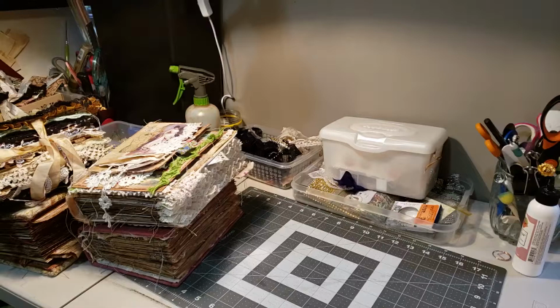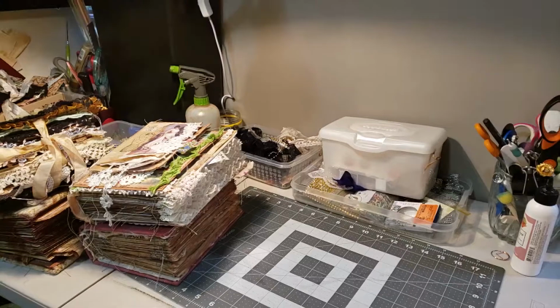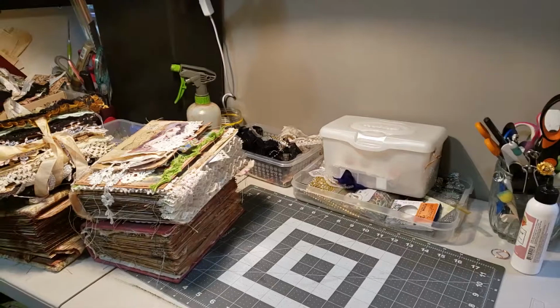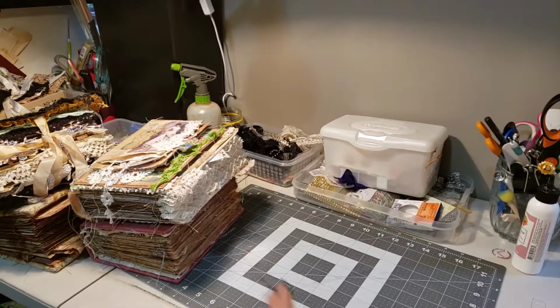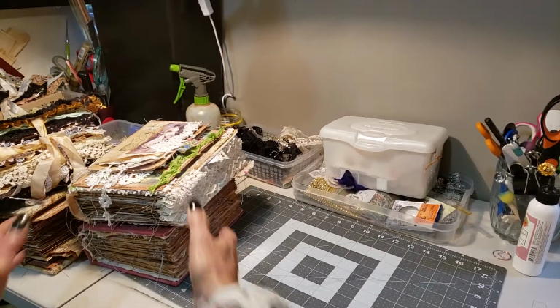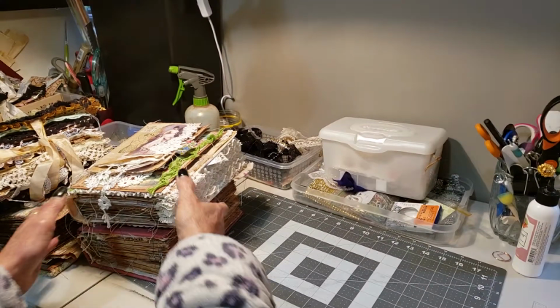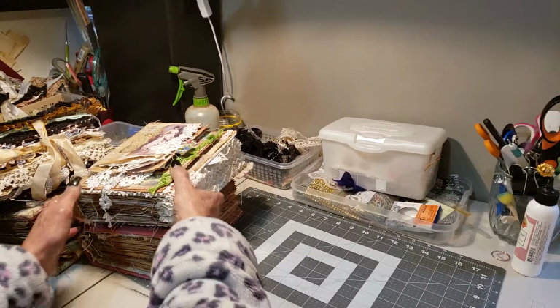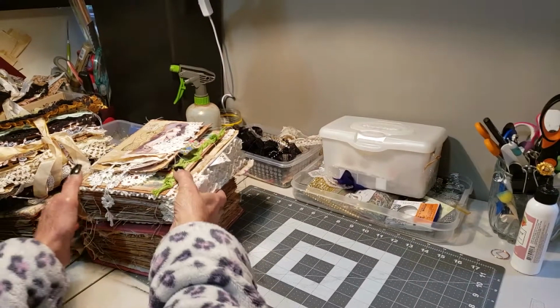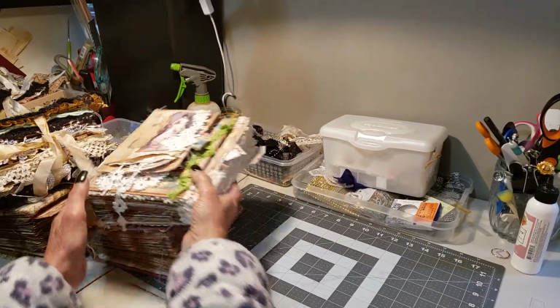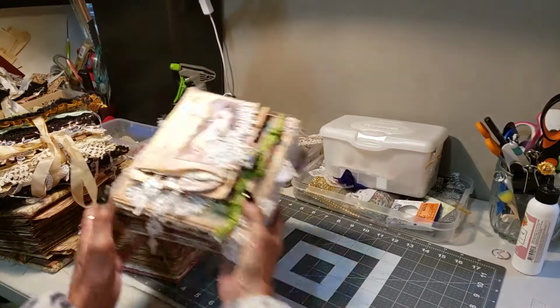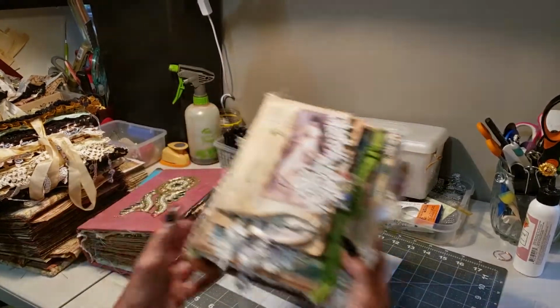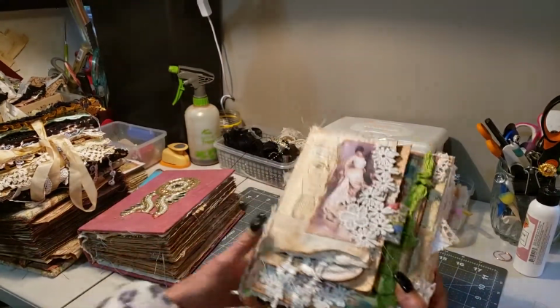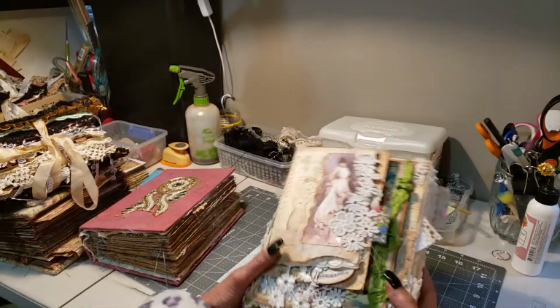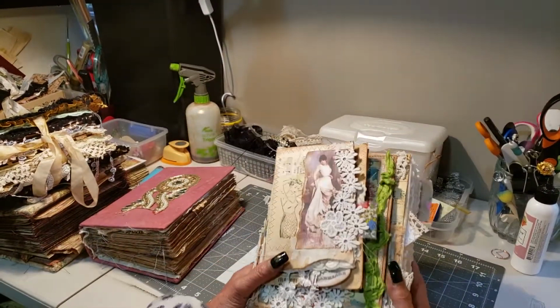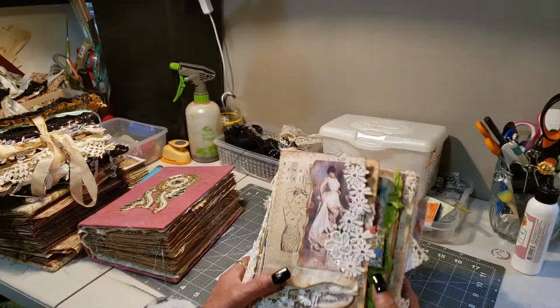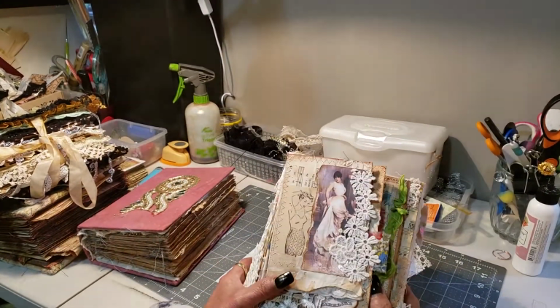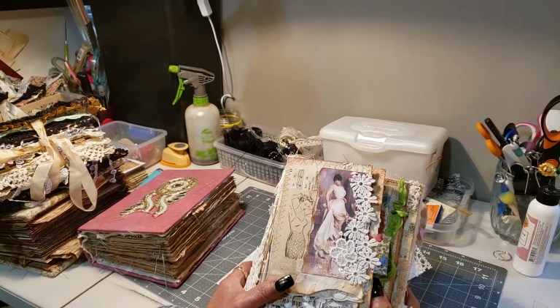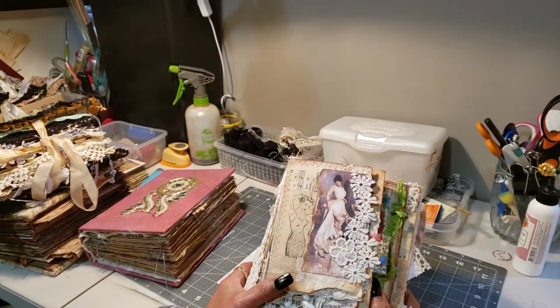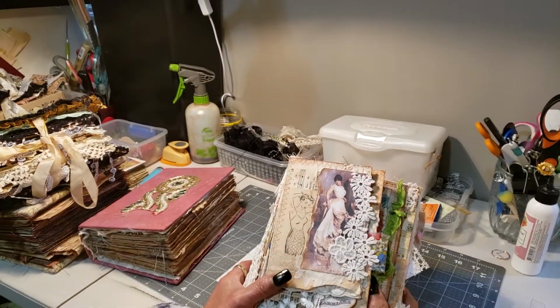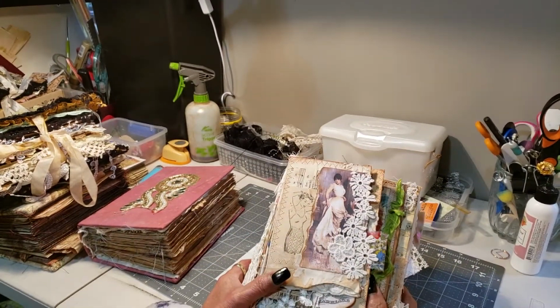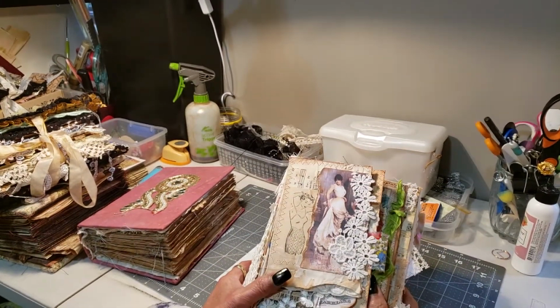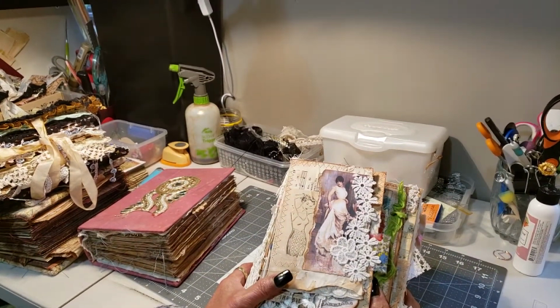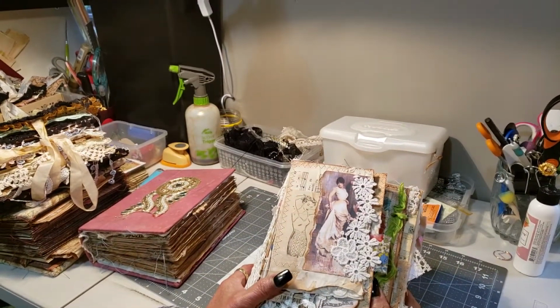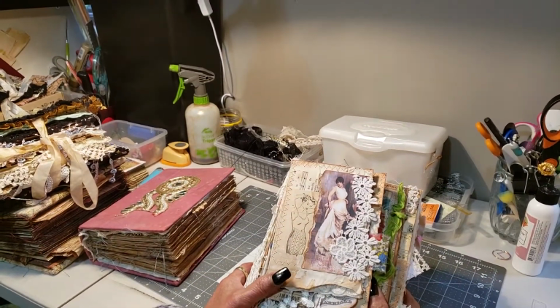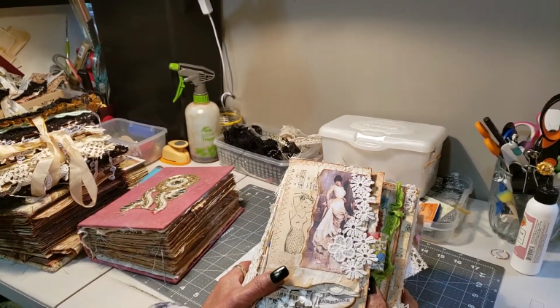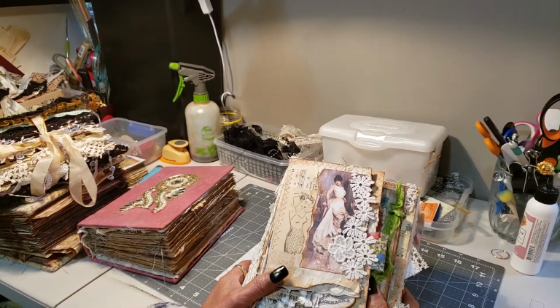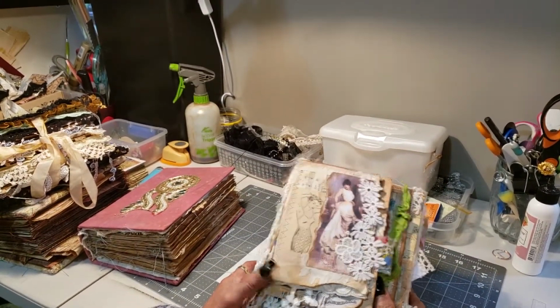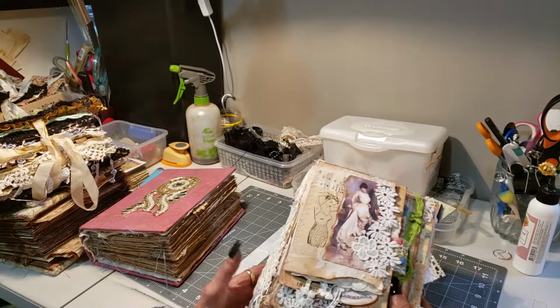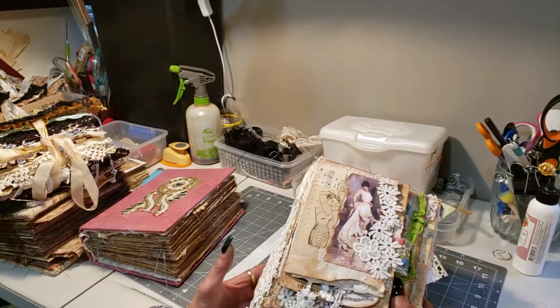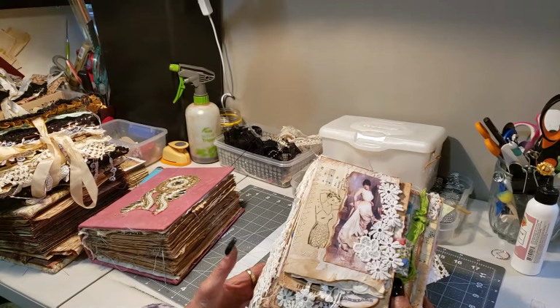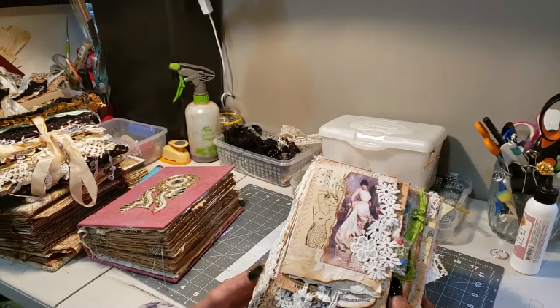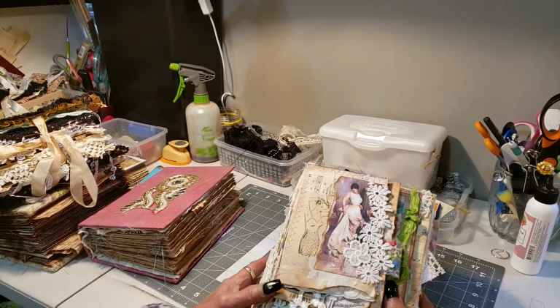Good morning. Welcome to my channel. I just thought I'd showcase some books I'm putting up on my Etsy.